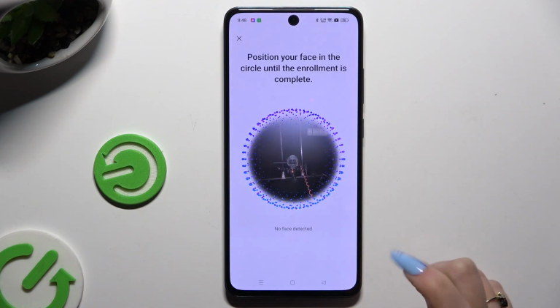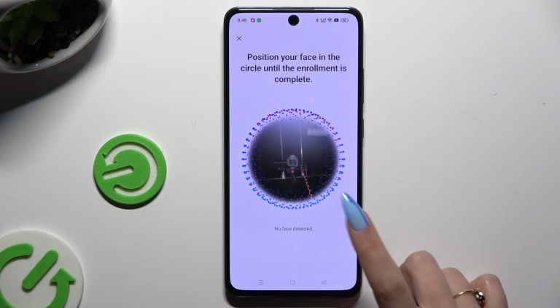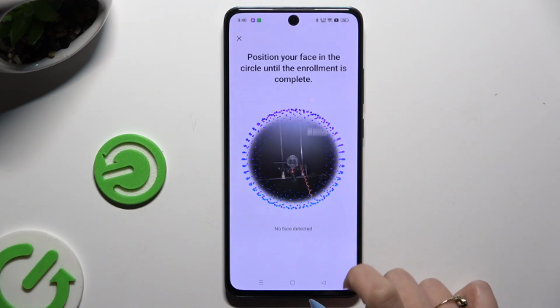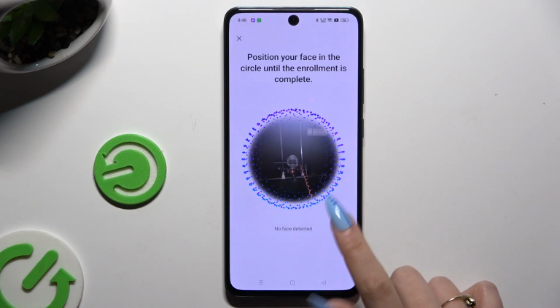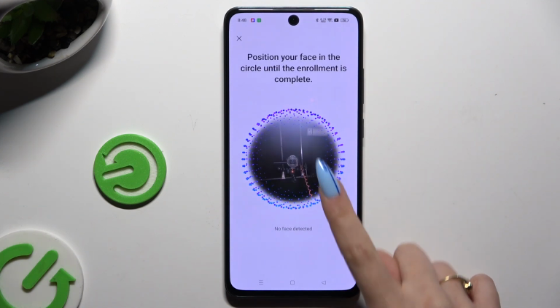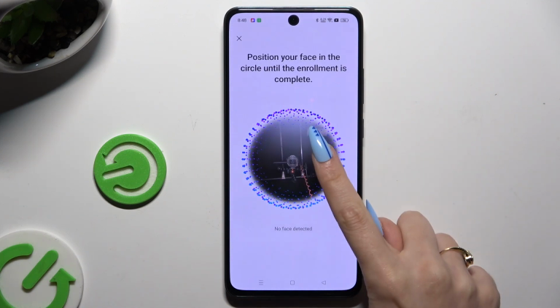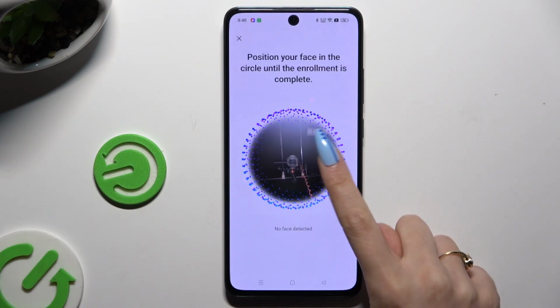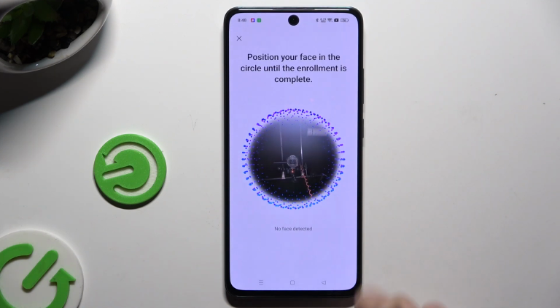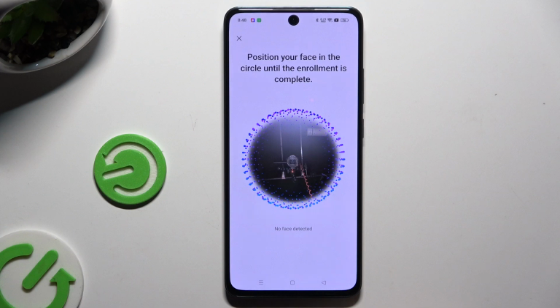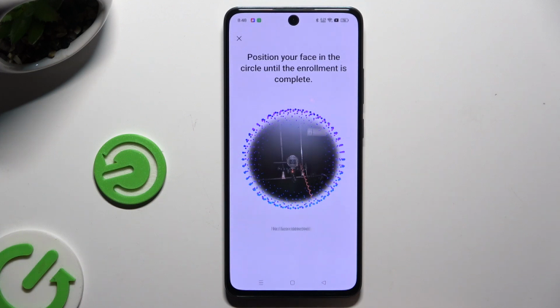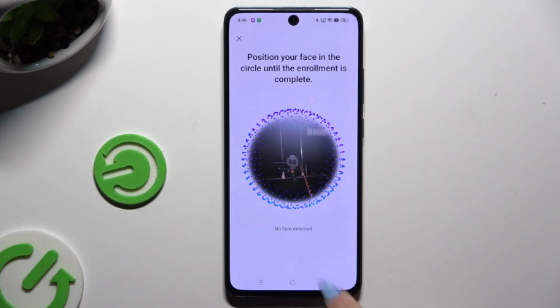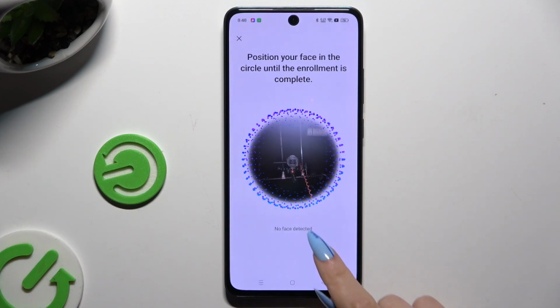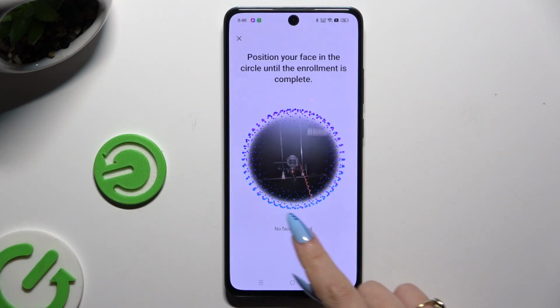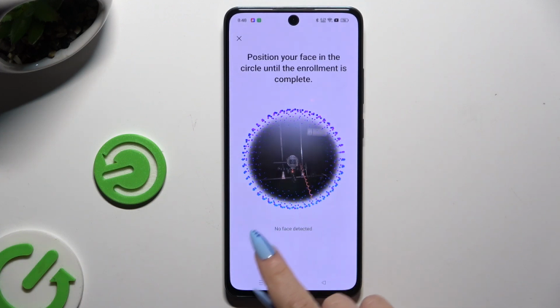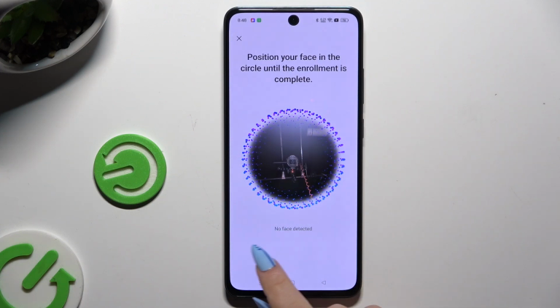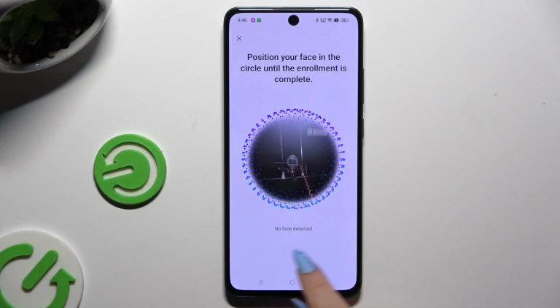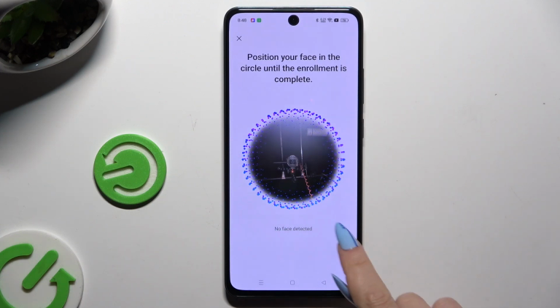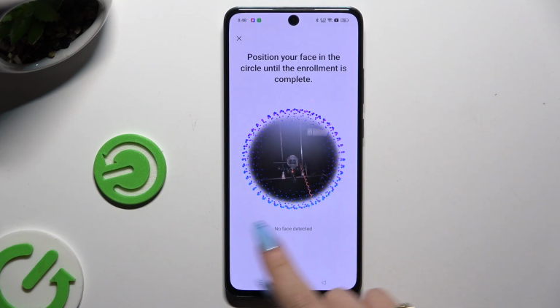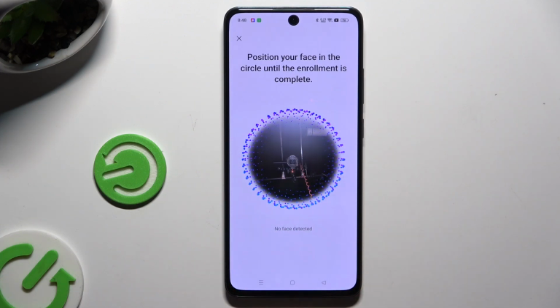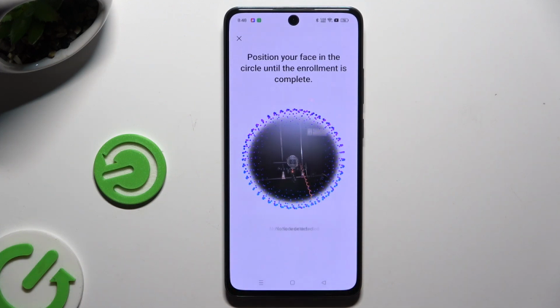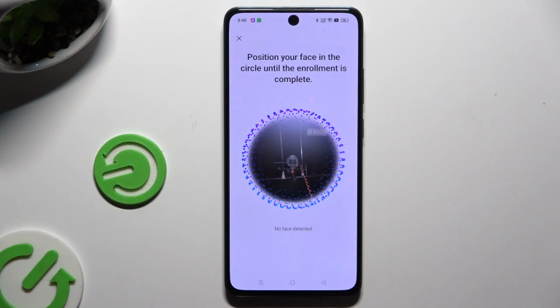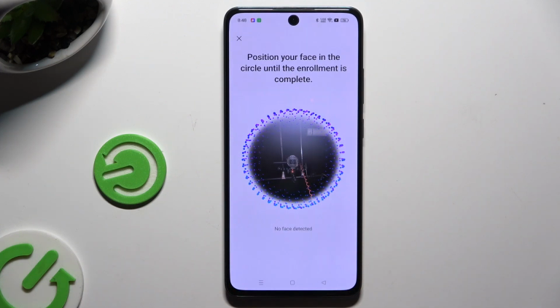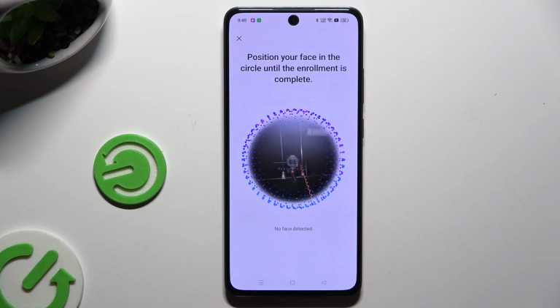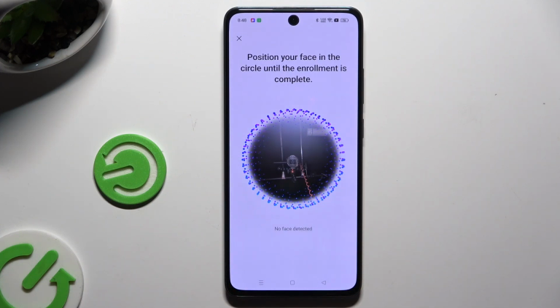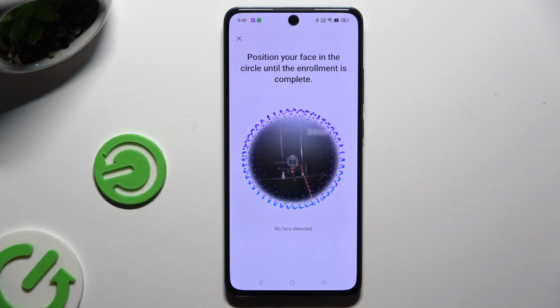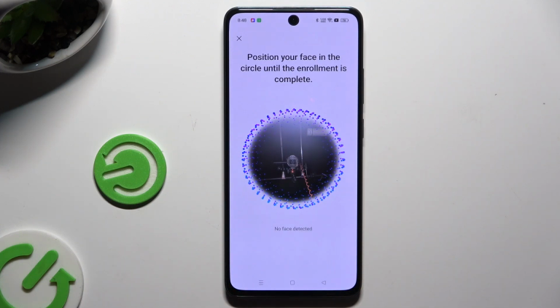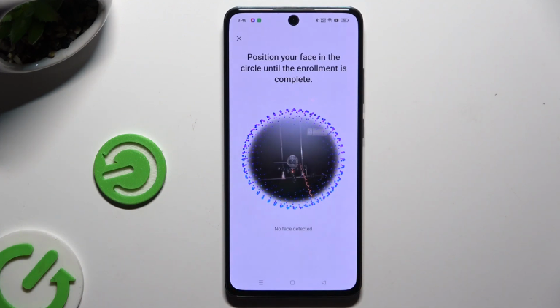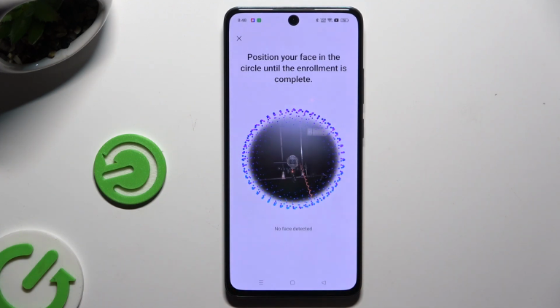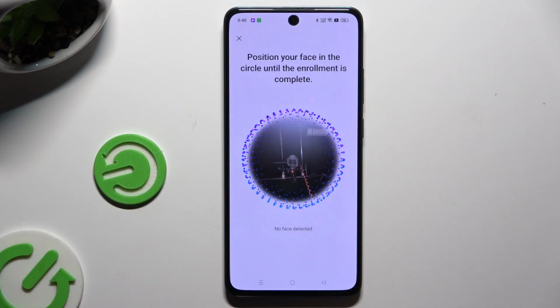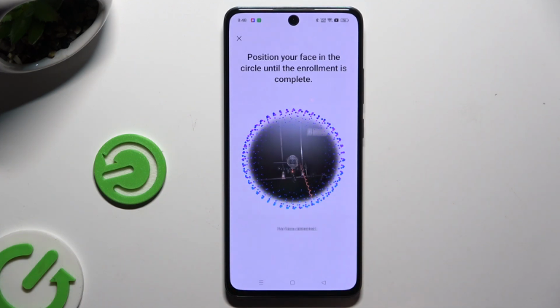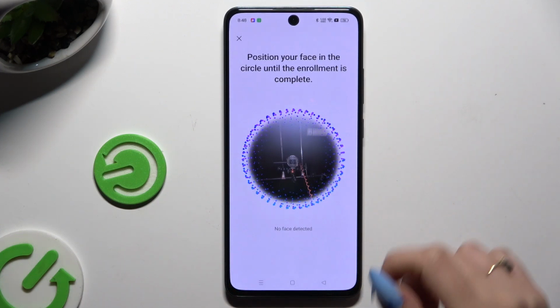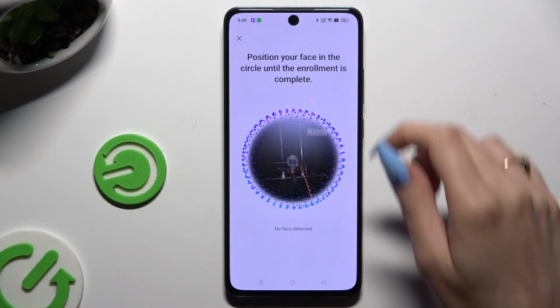Then keep your face in frame, follow all of the instructions from your screen, and wait.